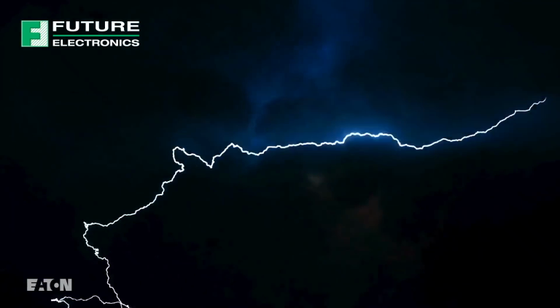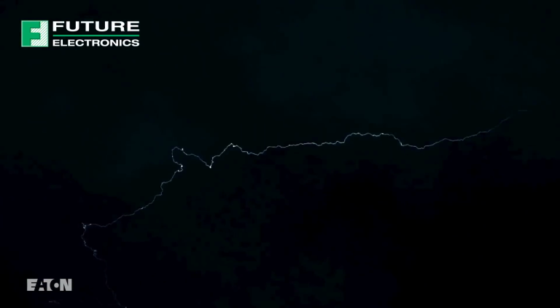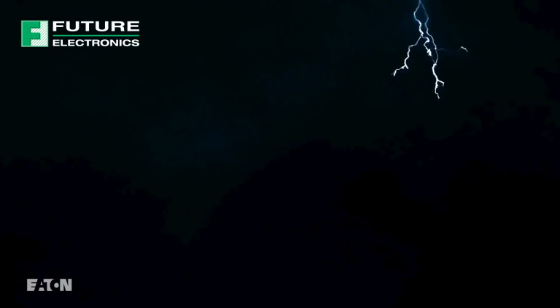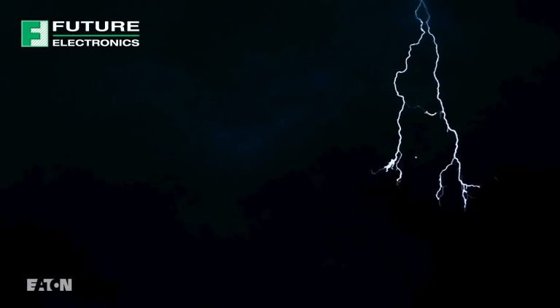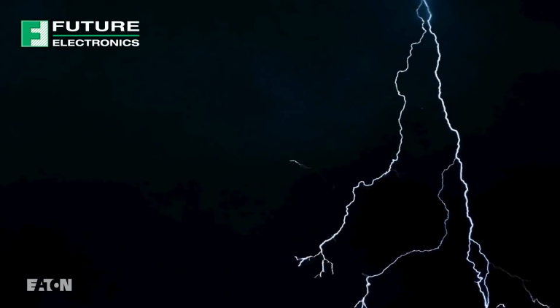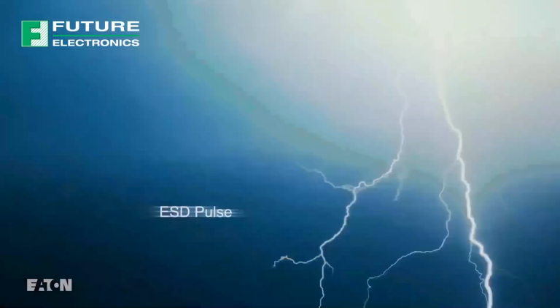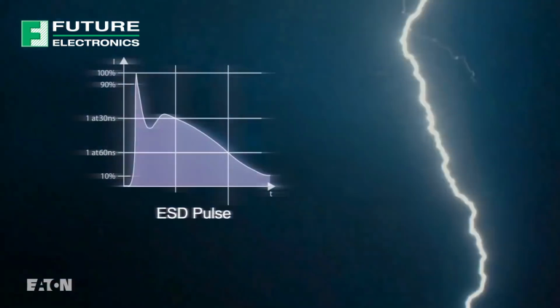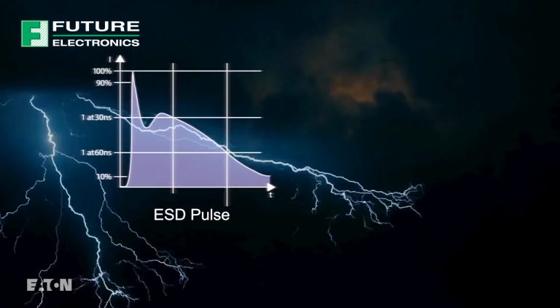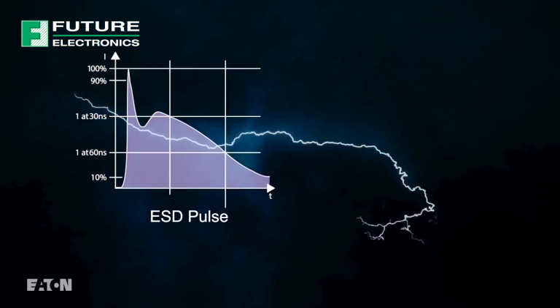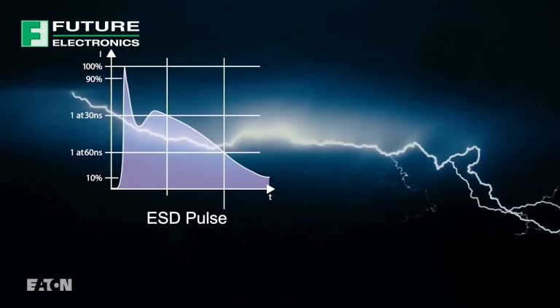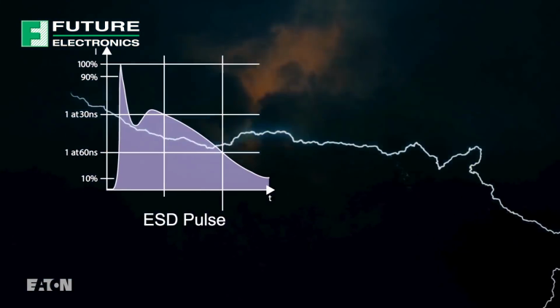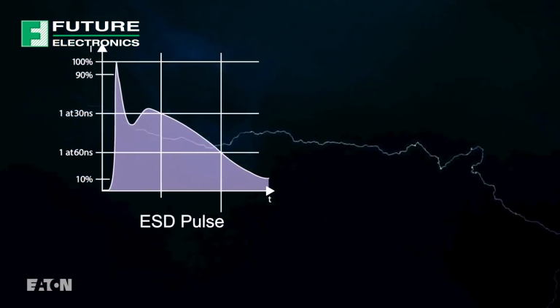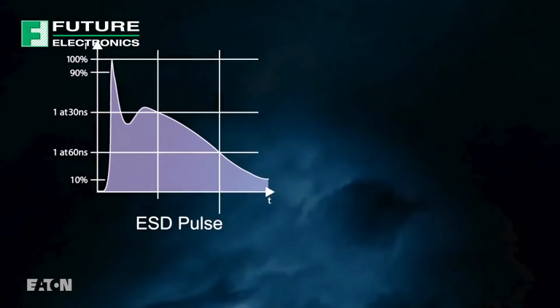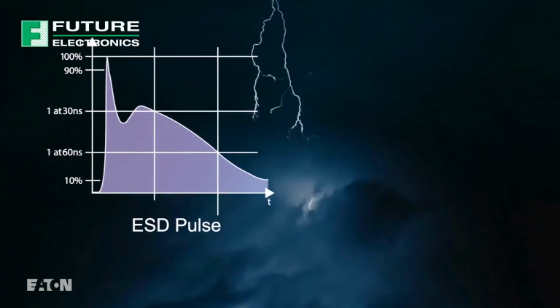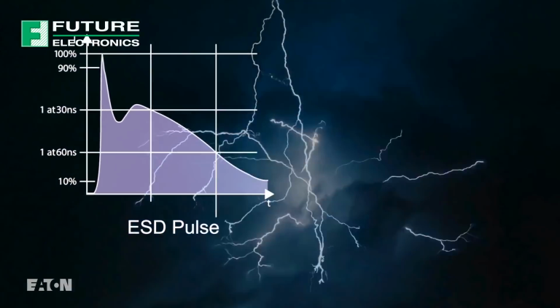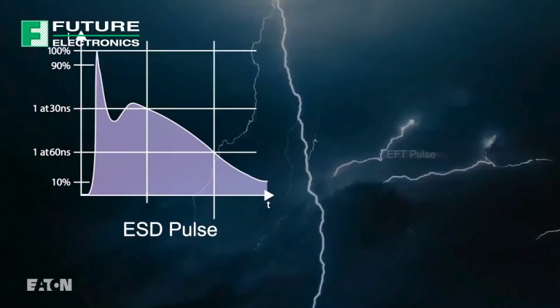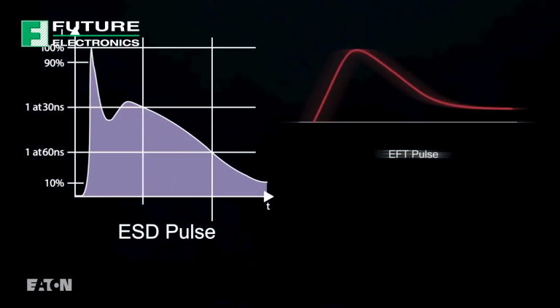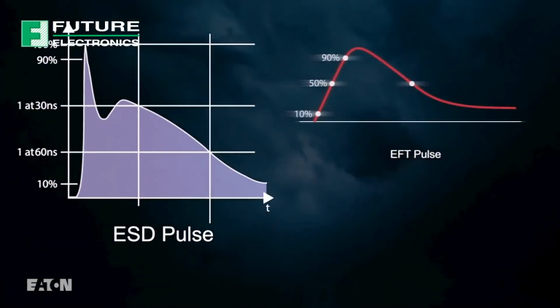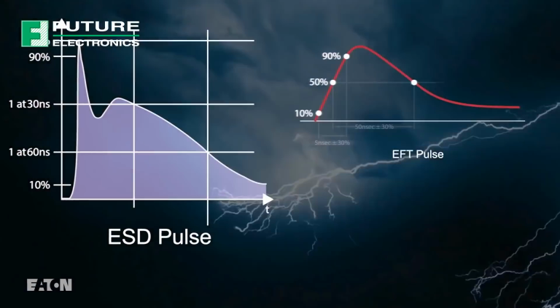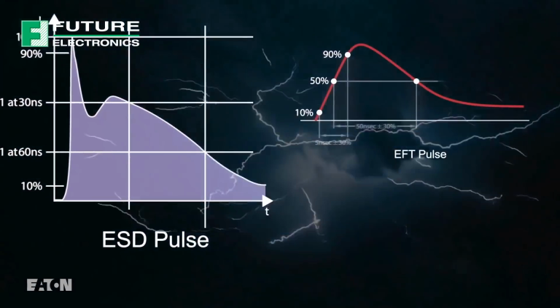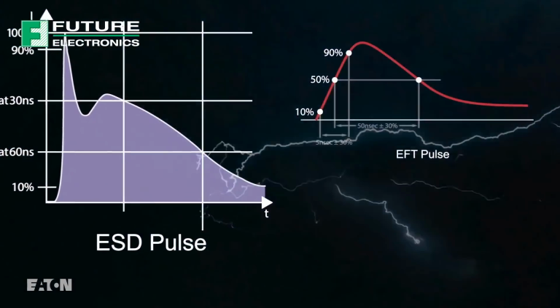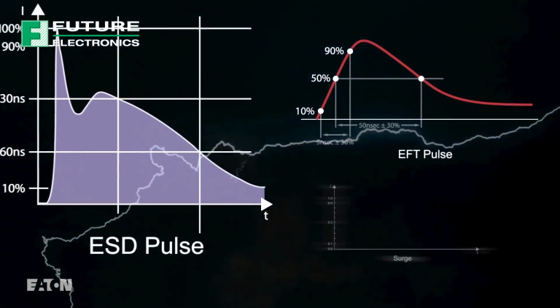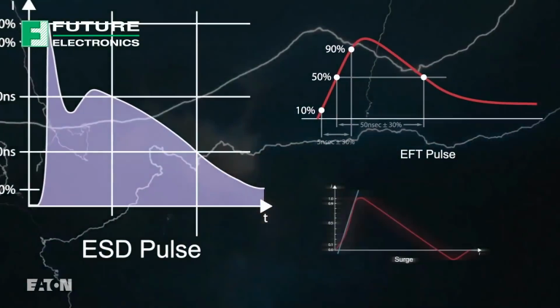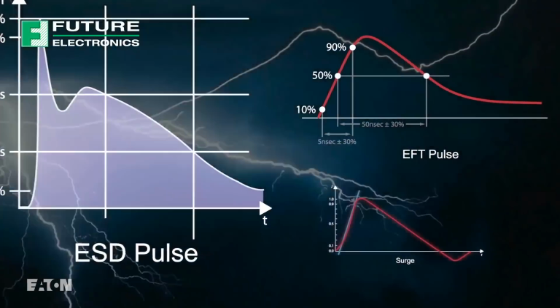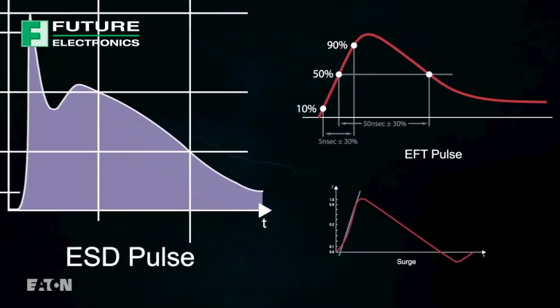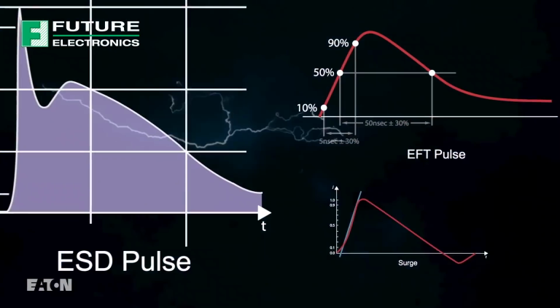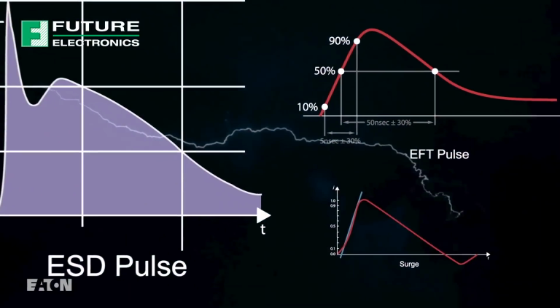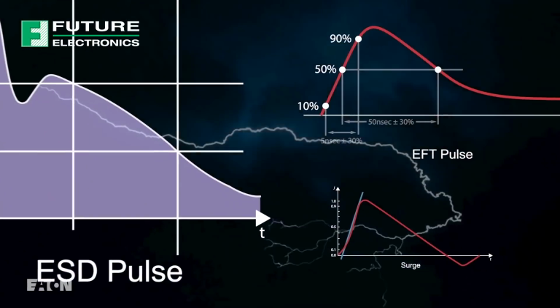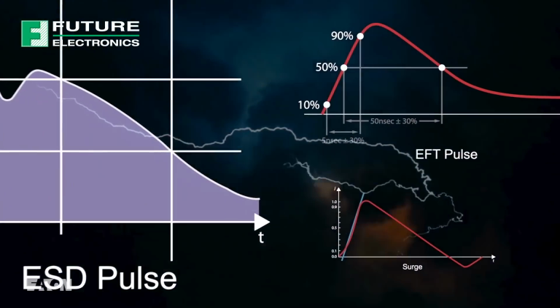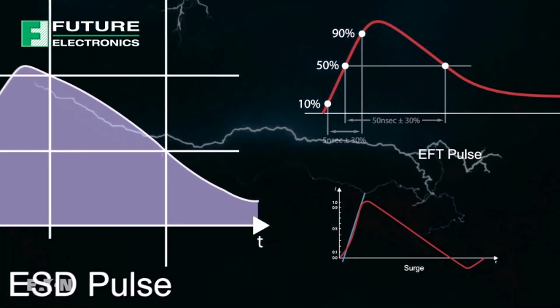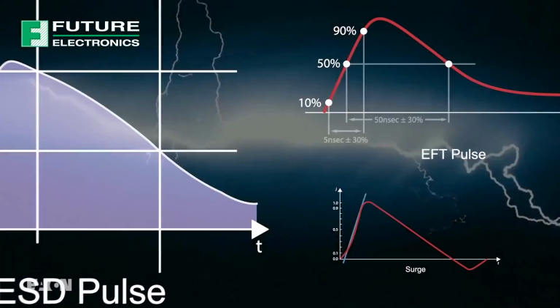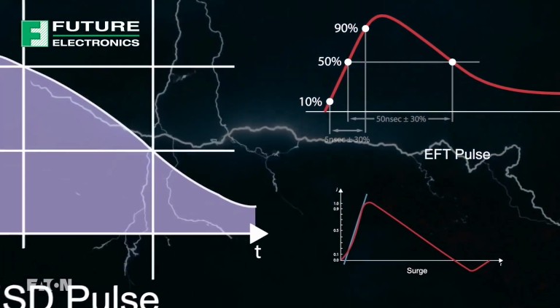In virtually every electronic device, designers need to protect against ESD, EFT, surge, and other overvoltage threats.